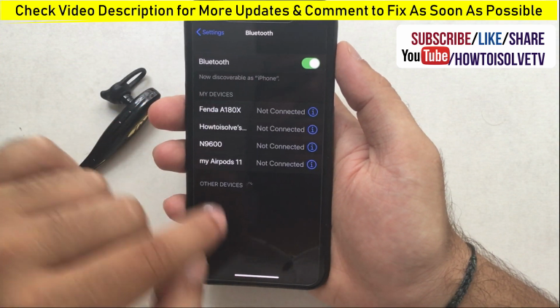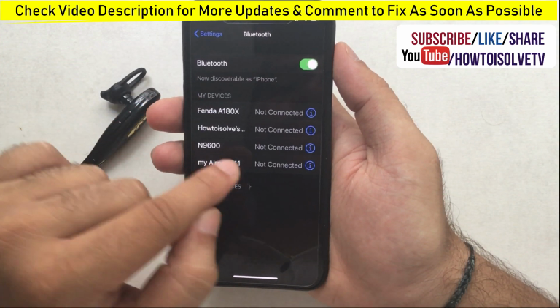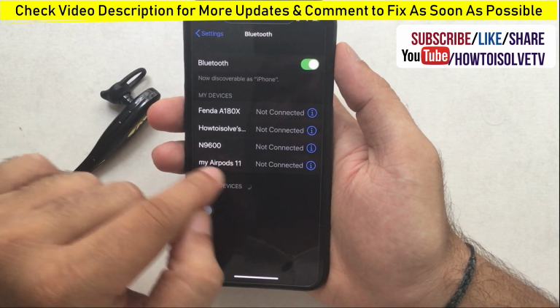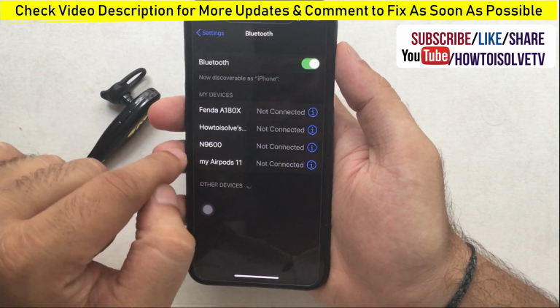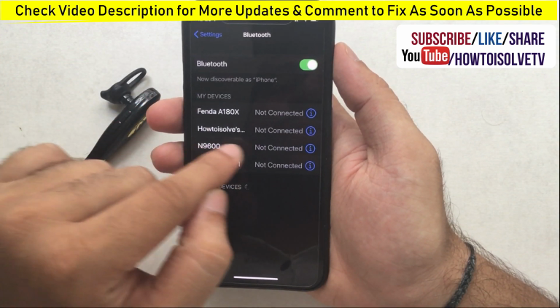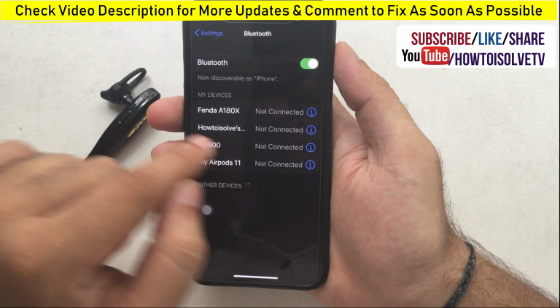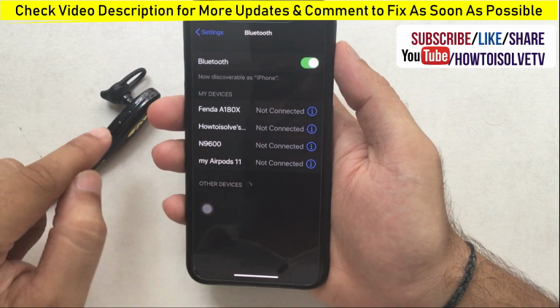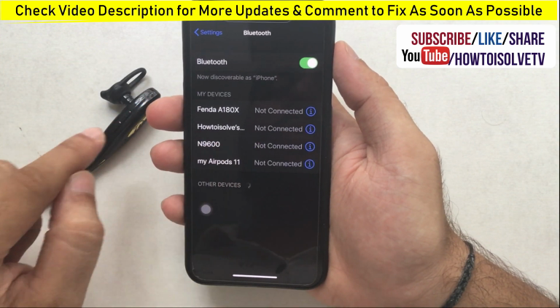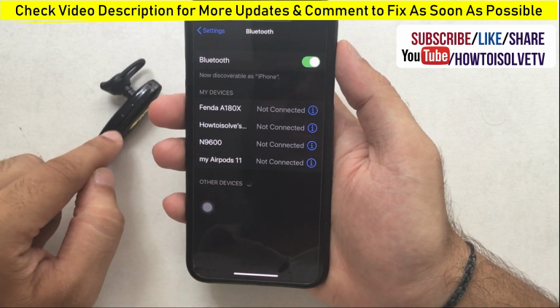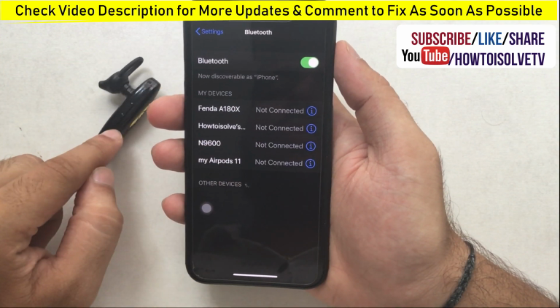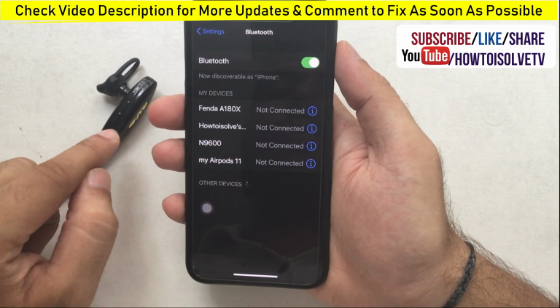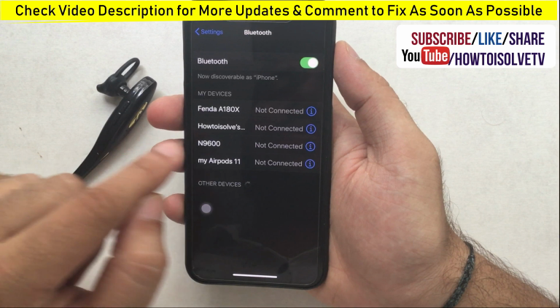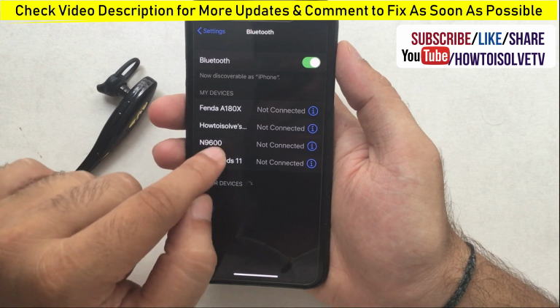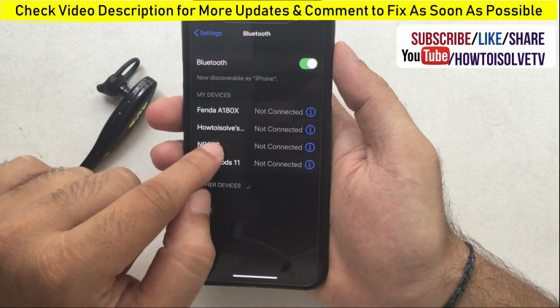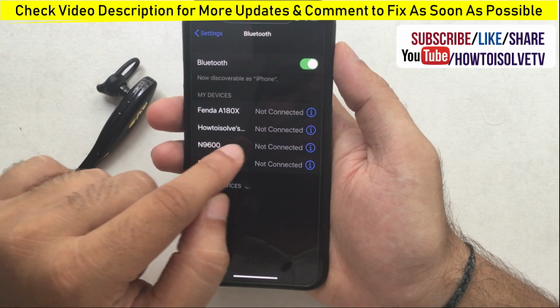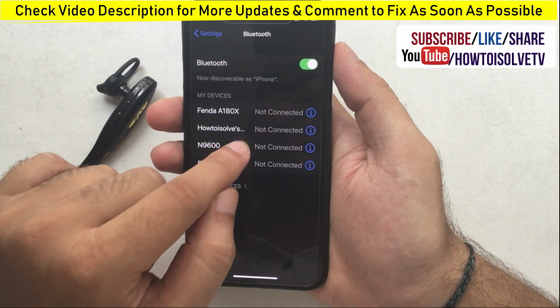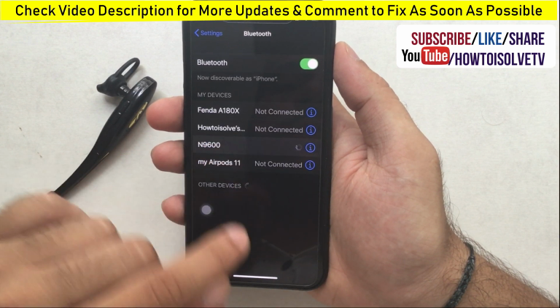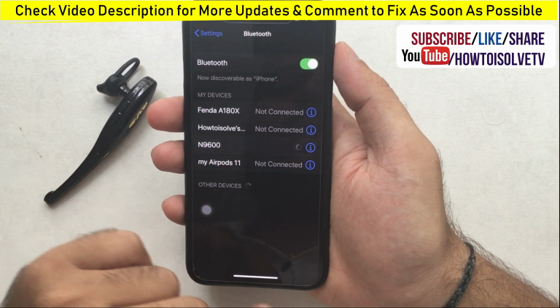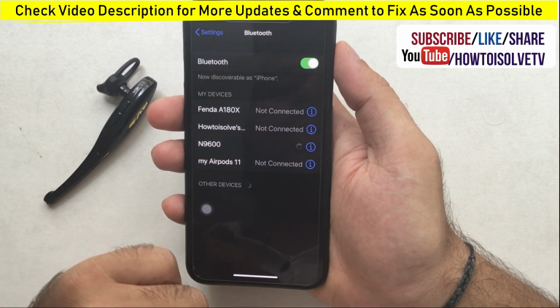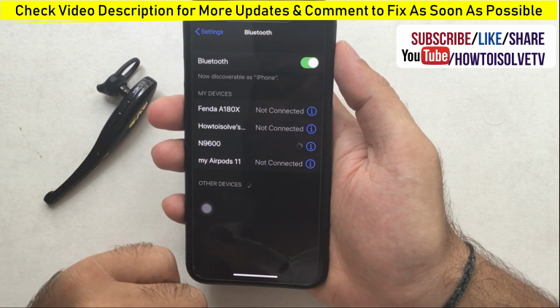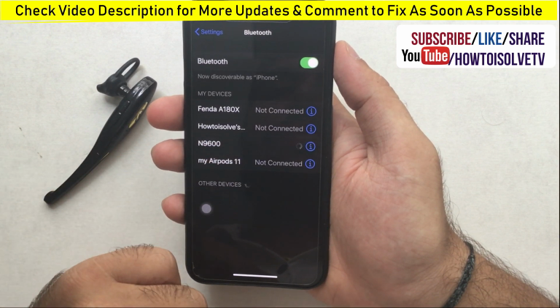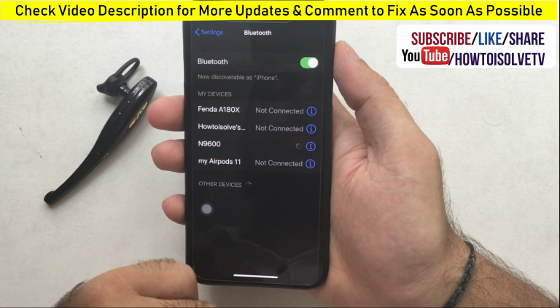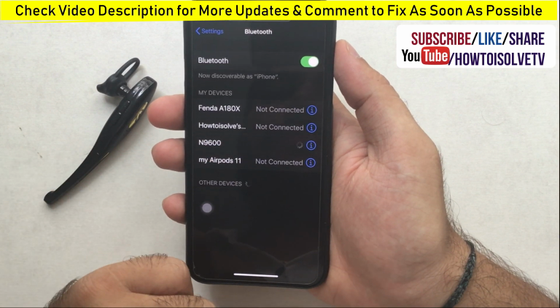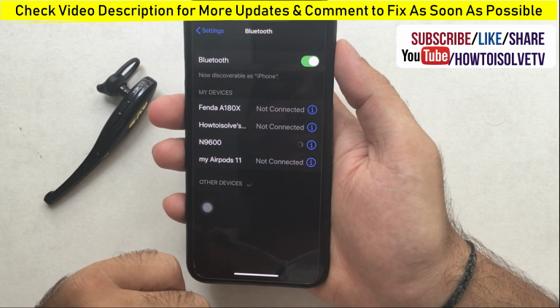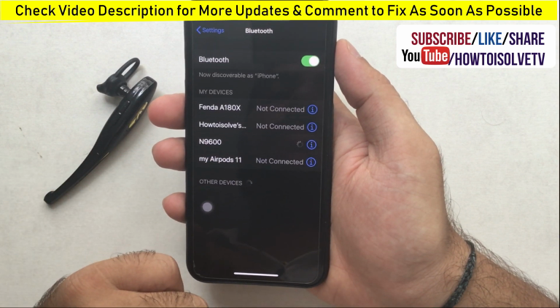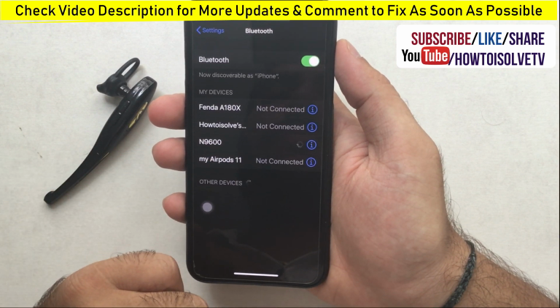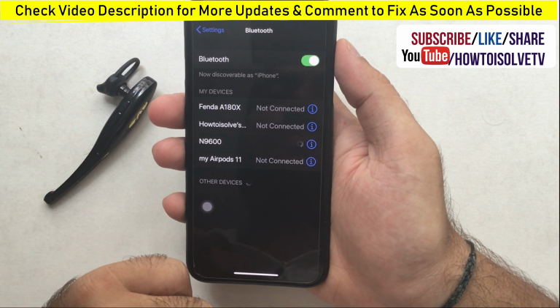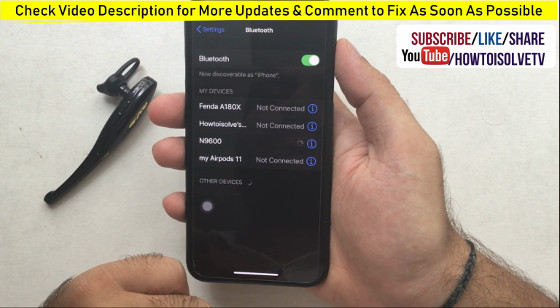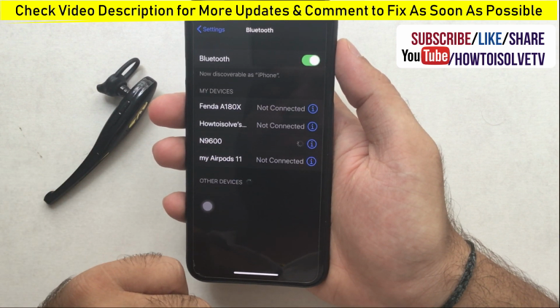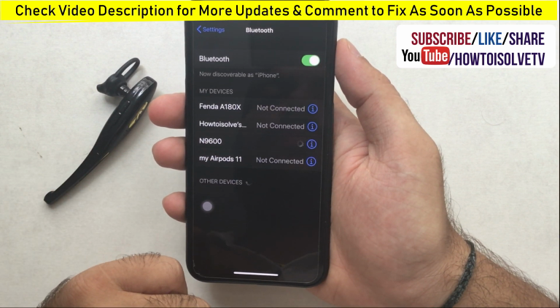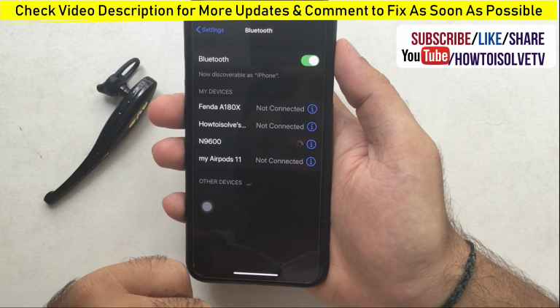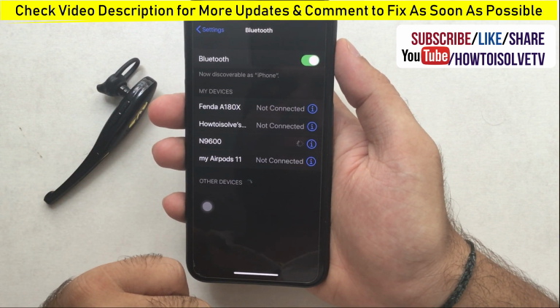Before trying to pair, make sure your Bluetooth device has Bluetooth mode turned on and is as close to the iOS device as possible.